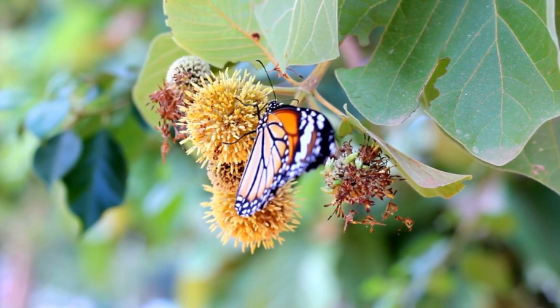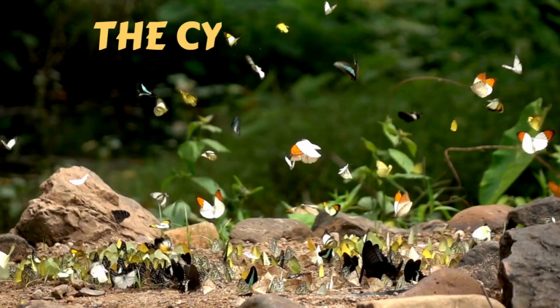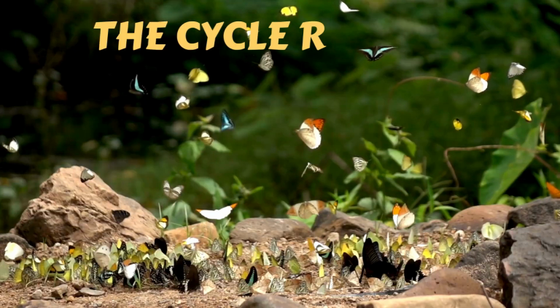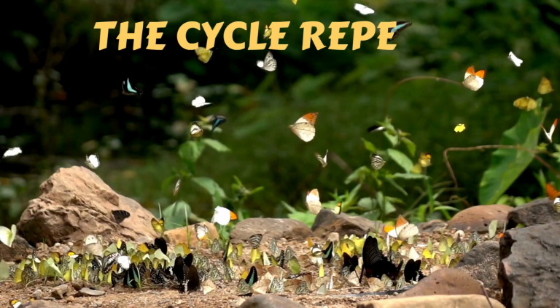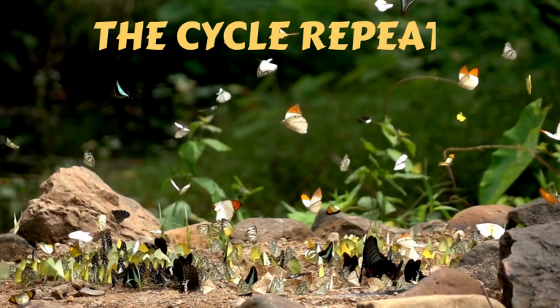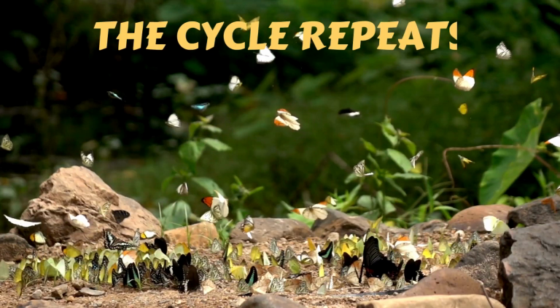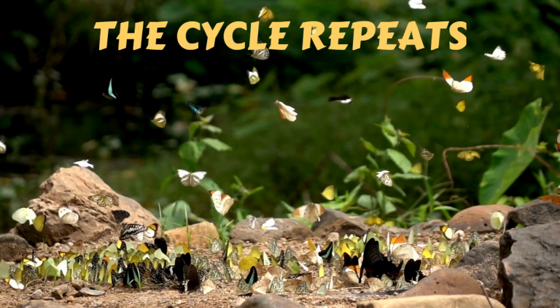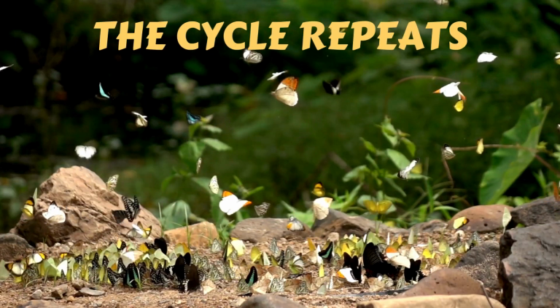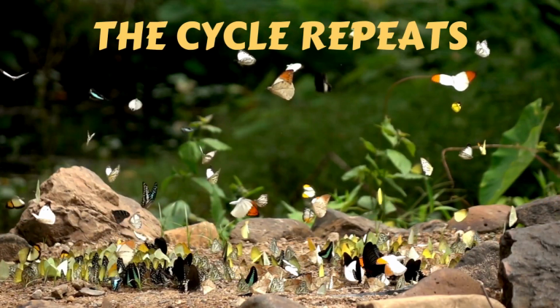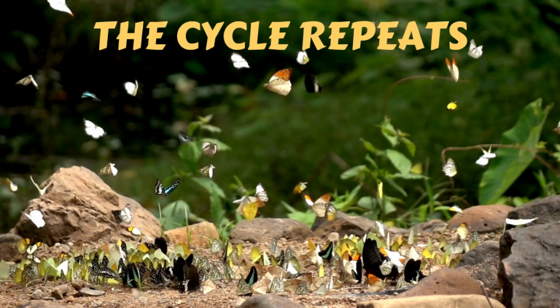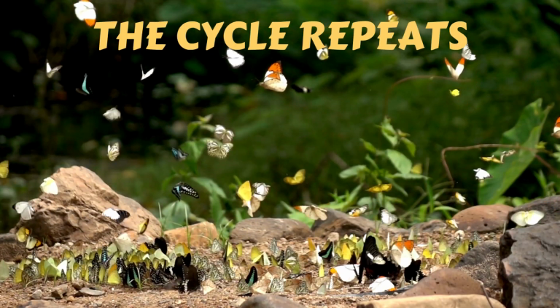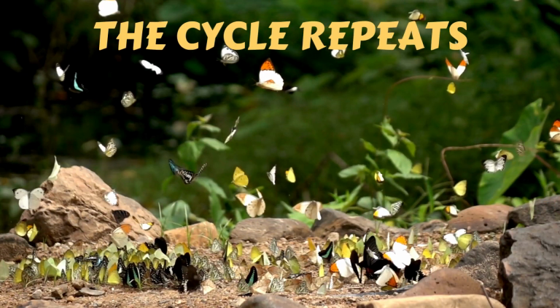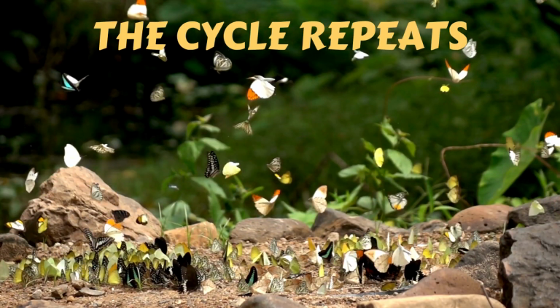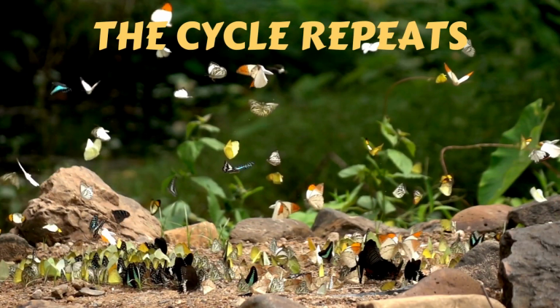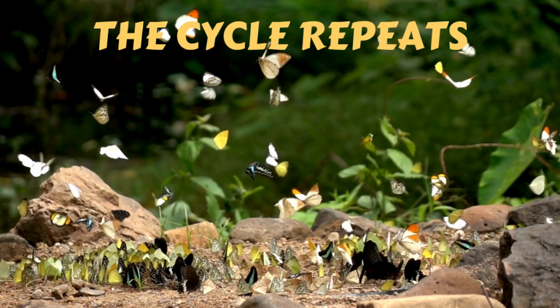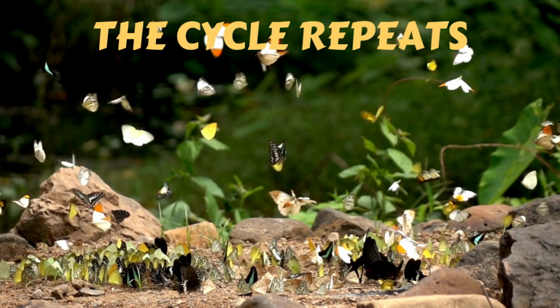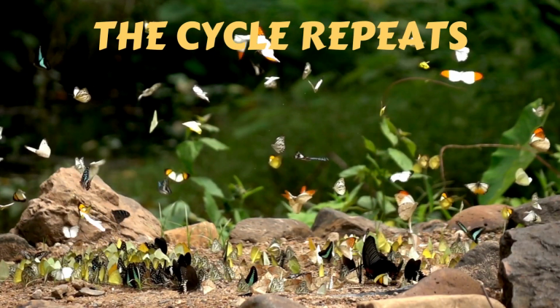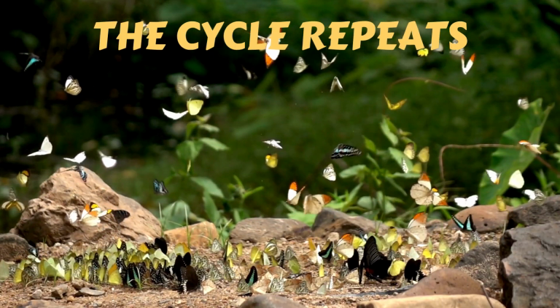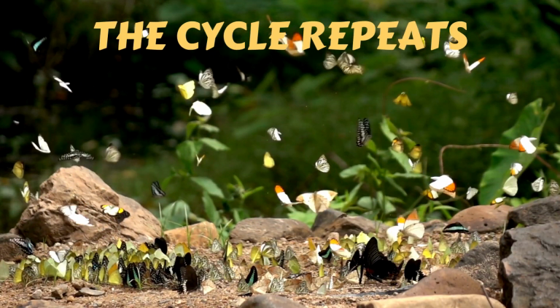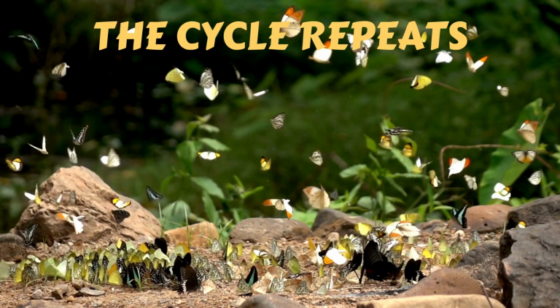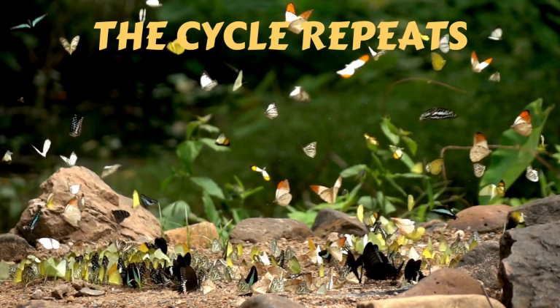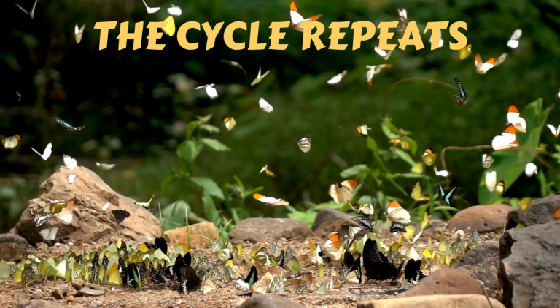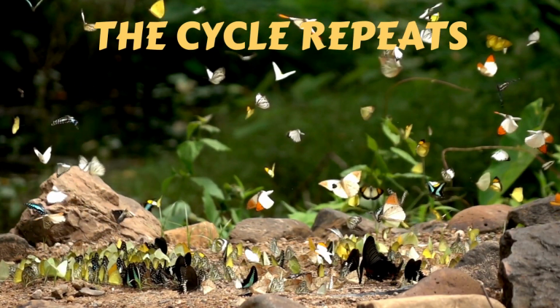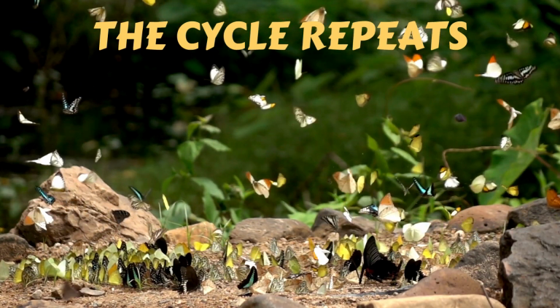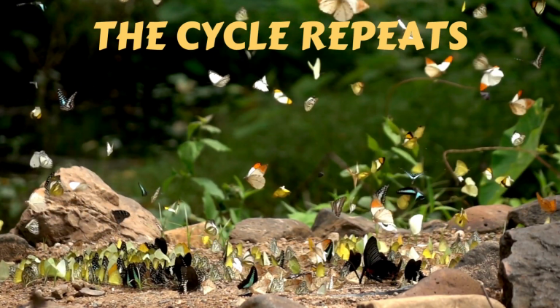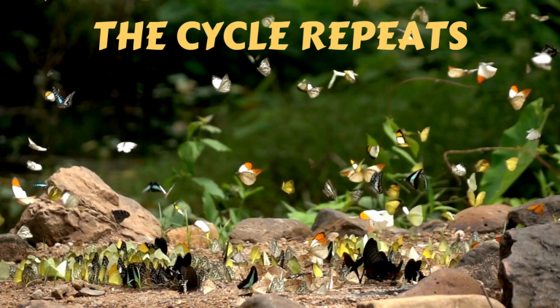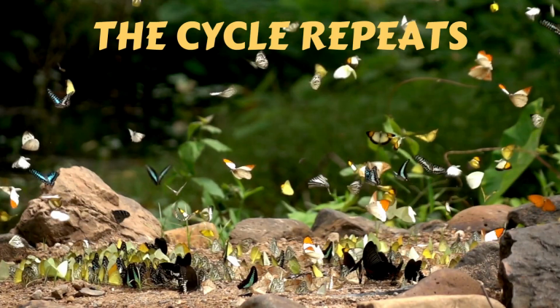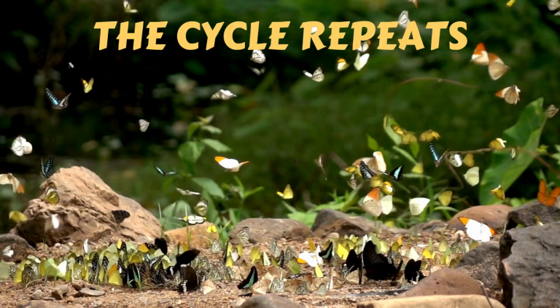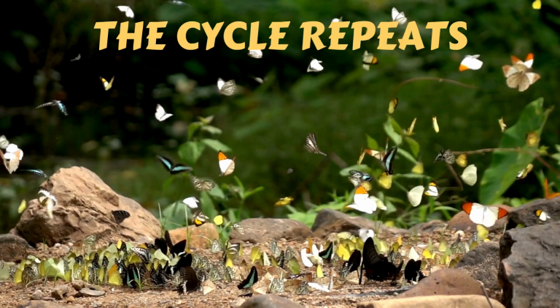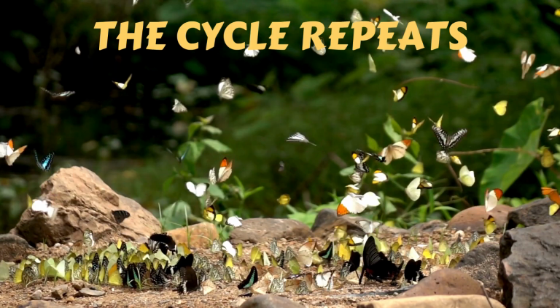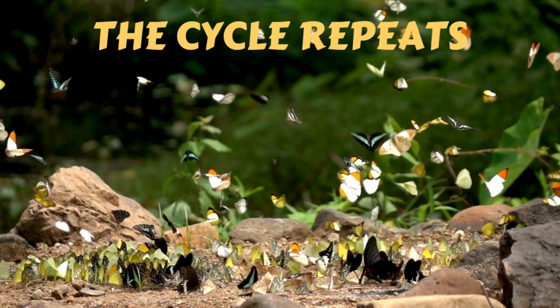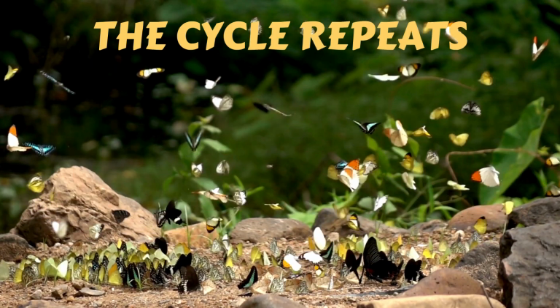And that's how the cycle continues. The butterfly lays eggs, and the amazing life cycle starts all over again.